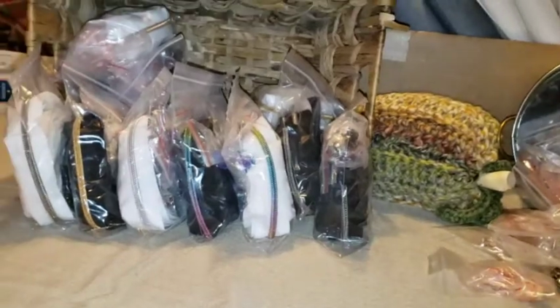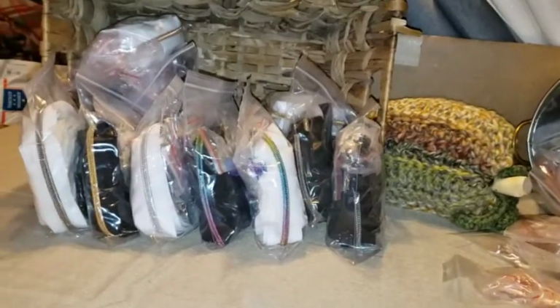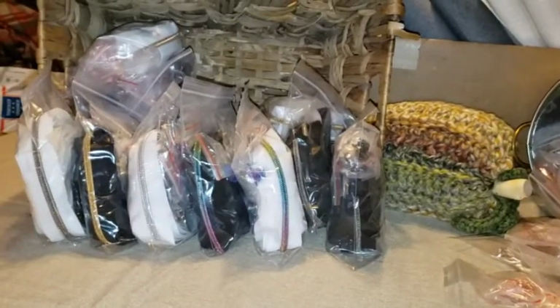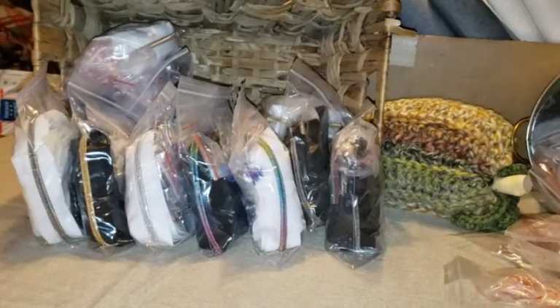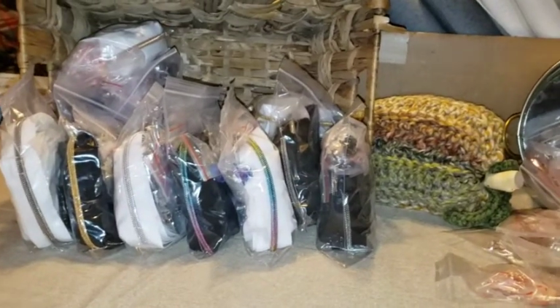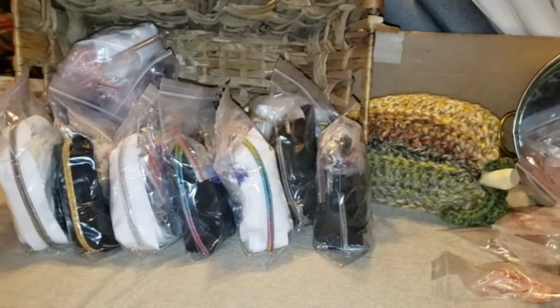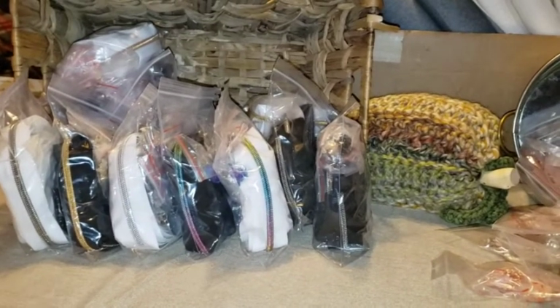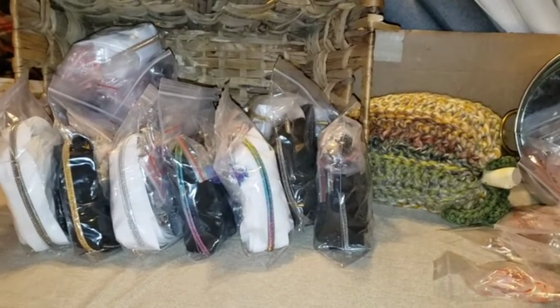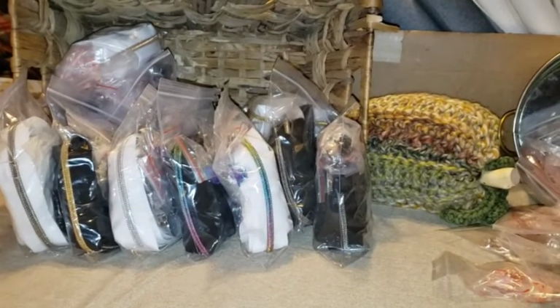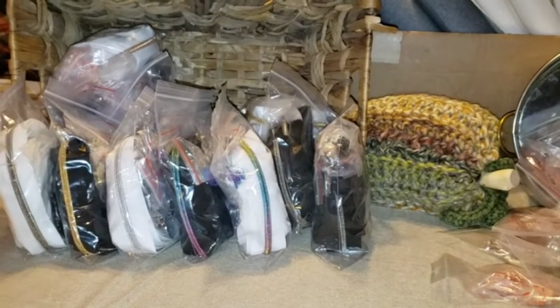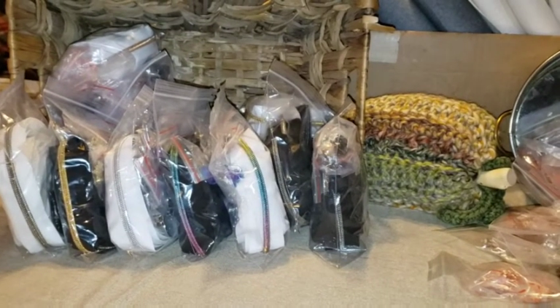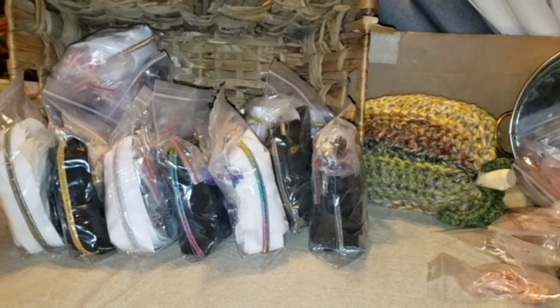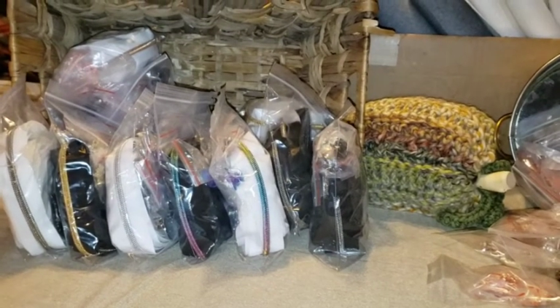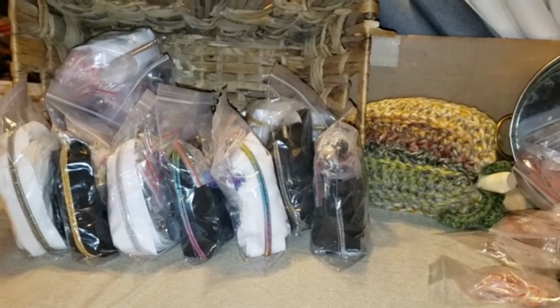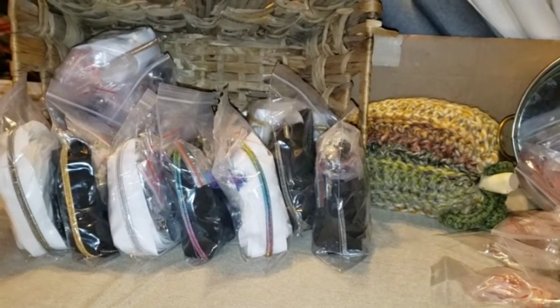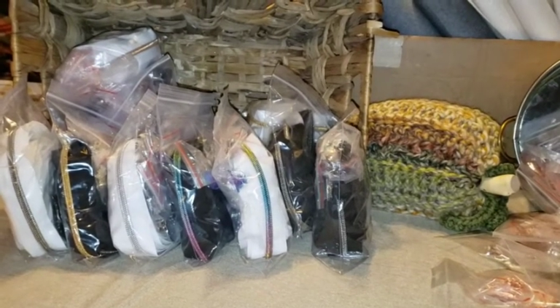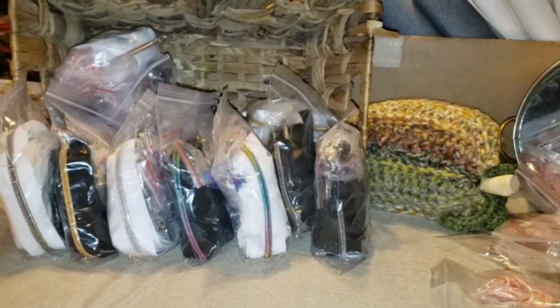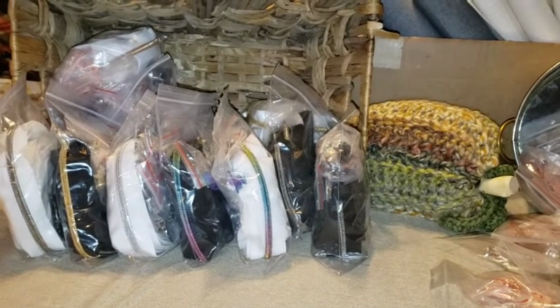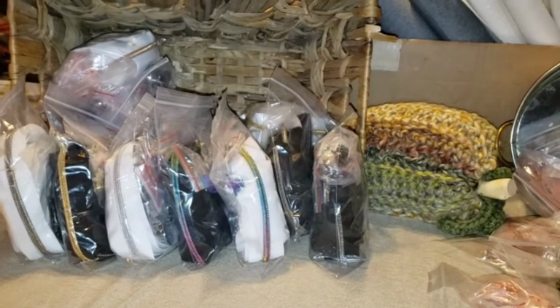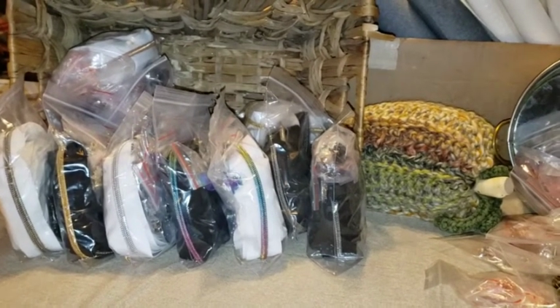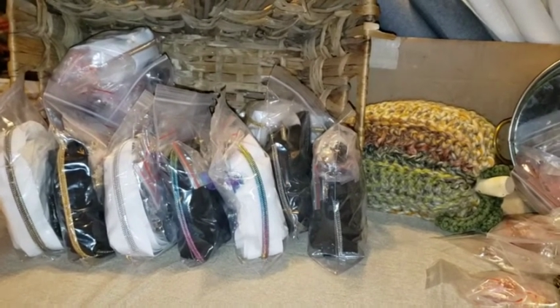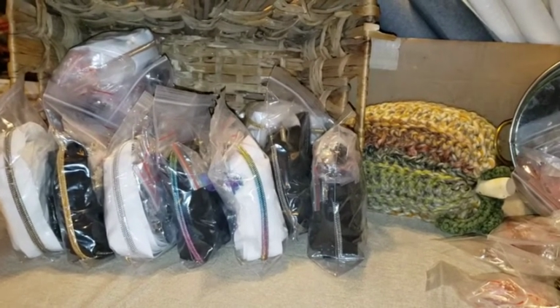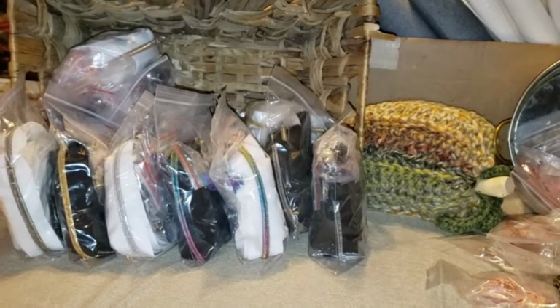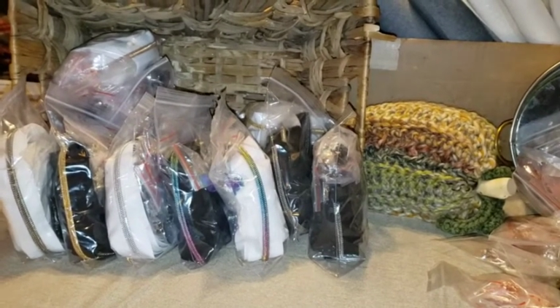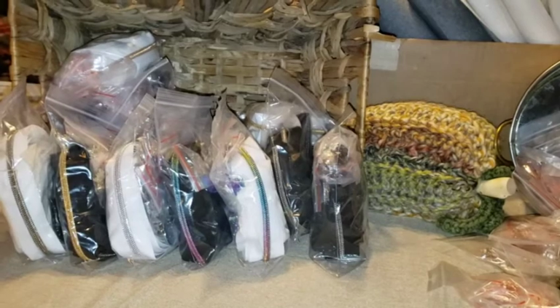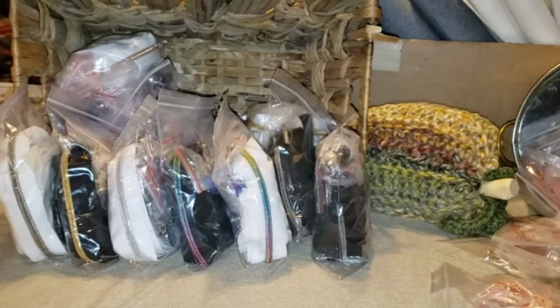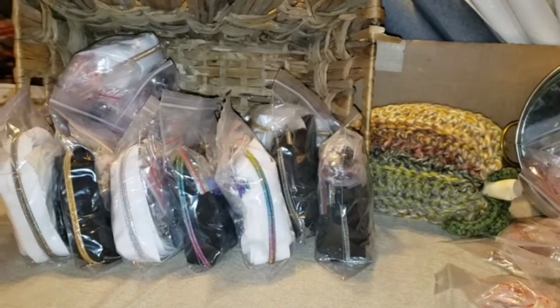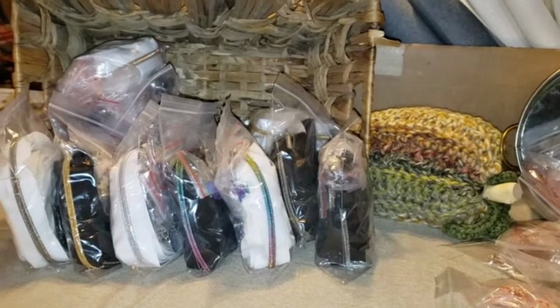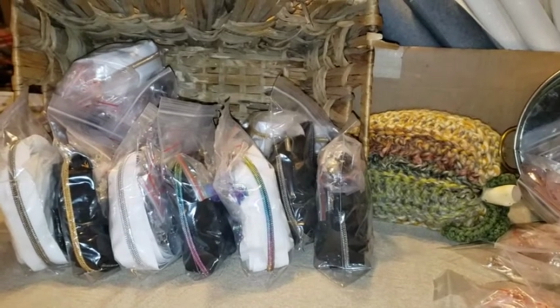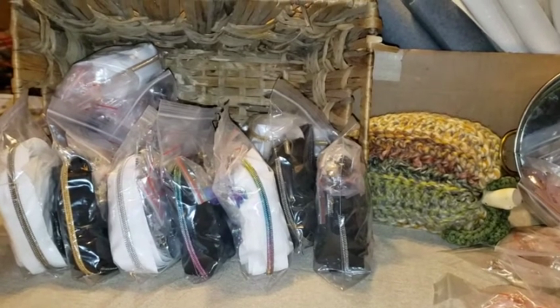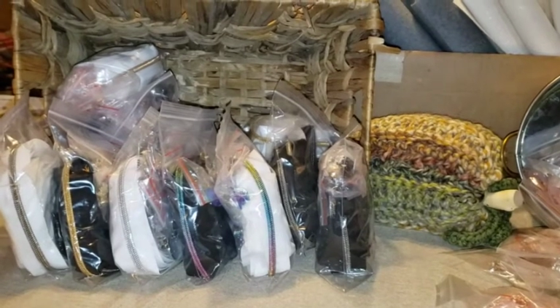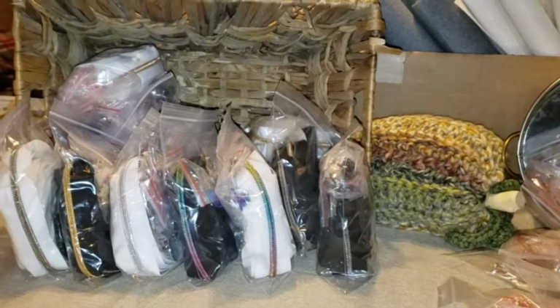Hi everyone. This video is going to be shot in several segments, and this is the first segment.